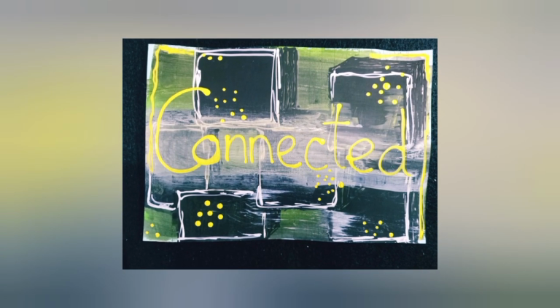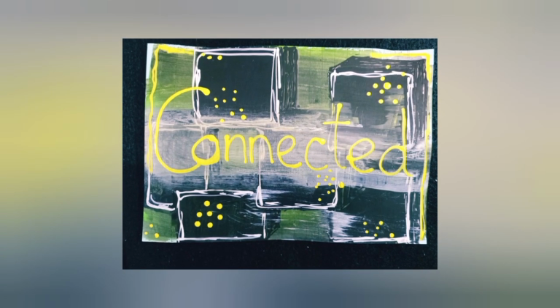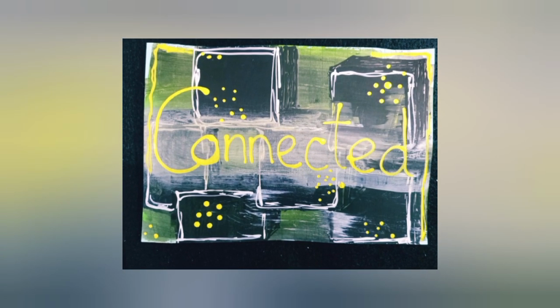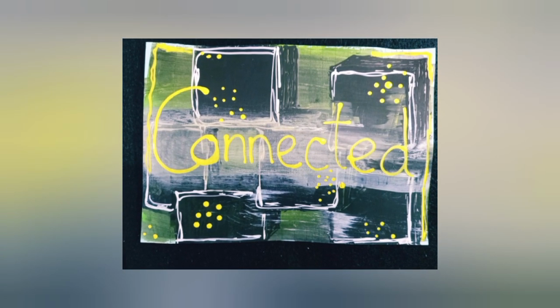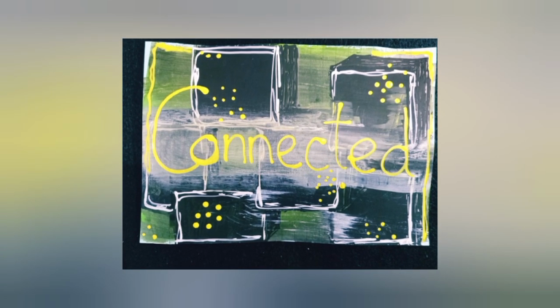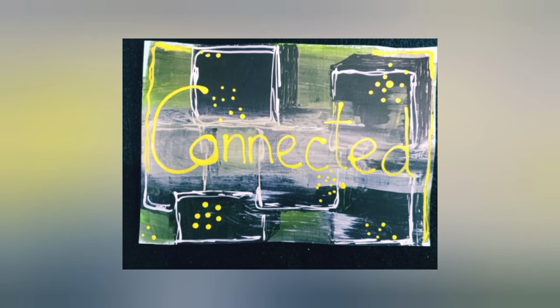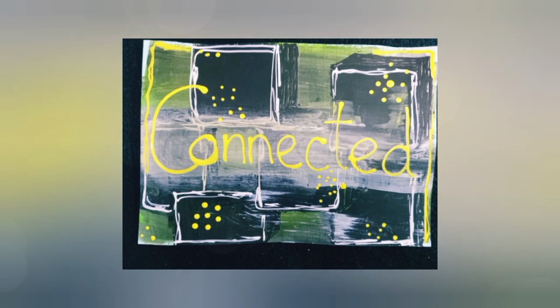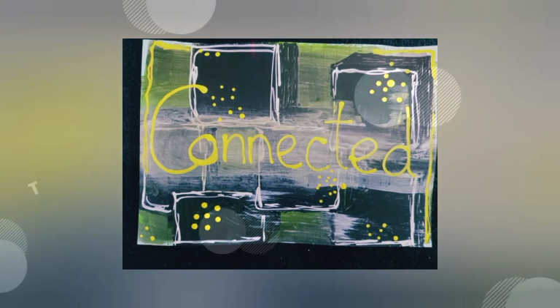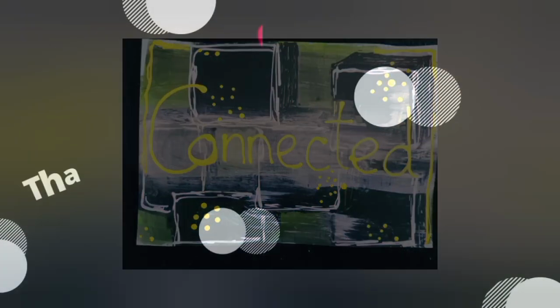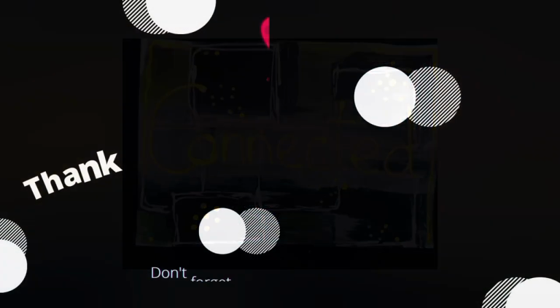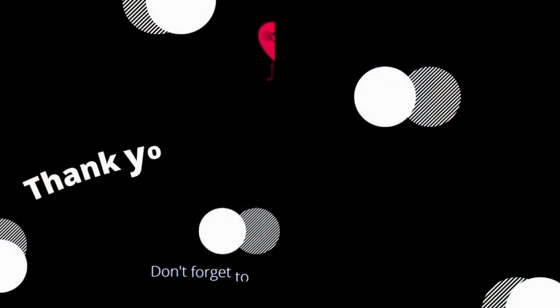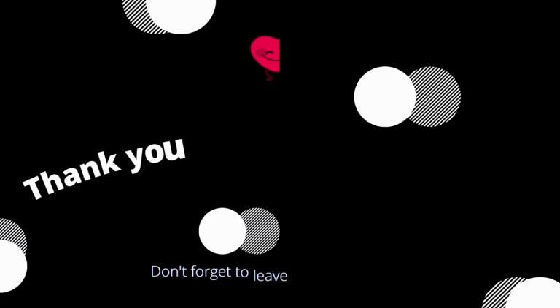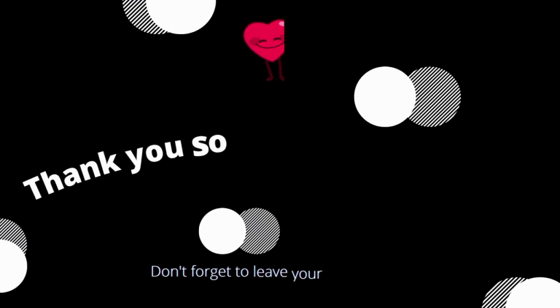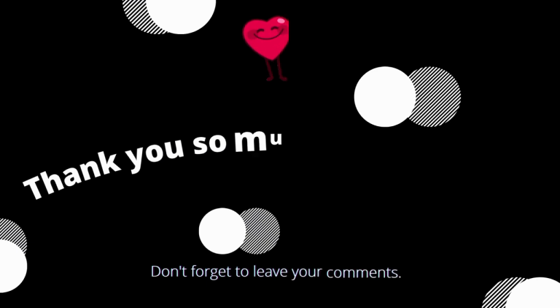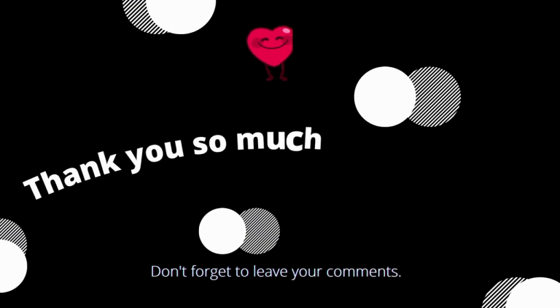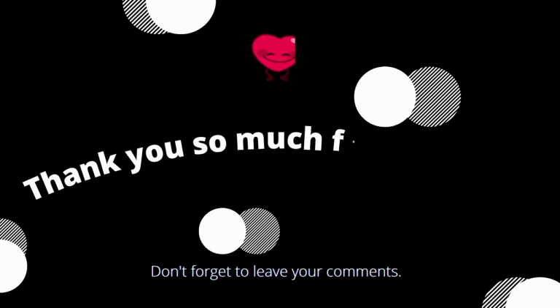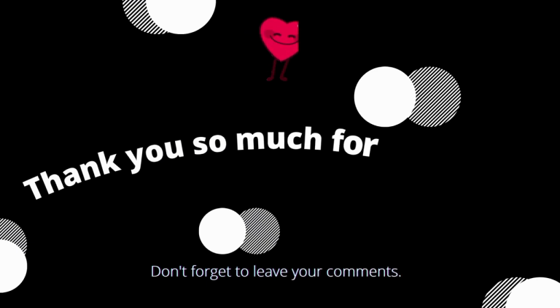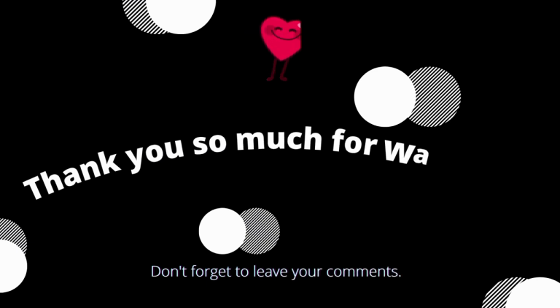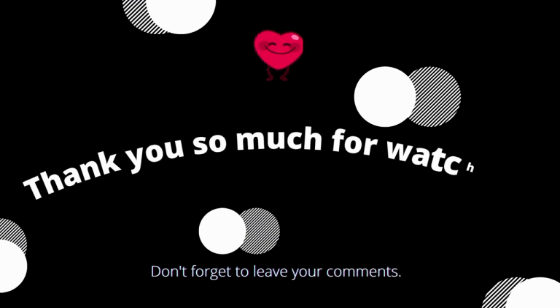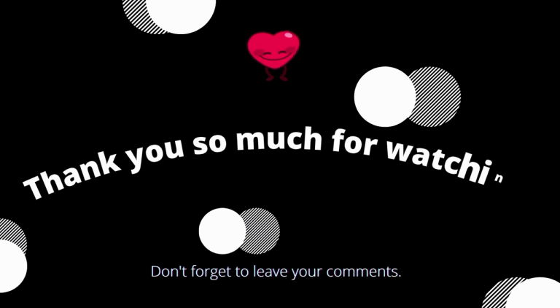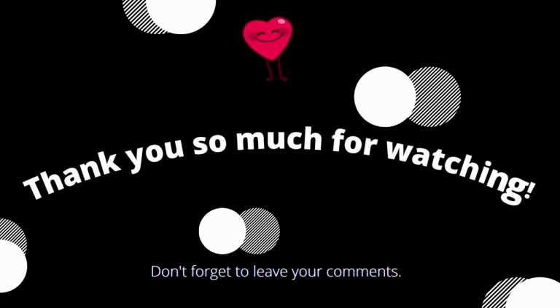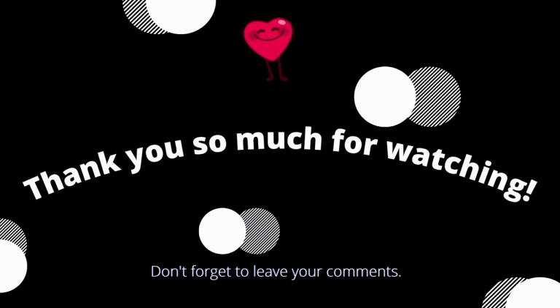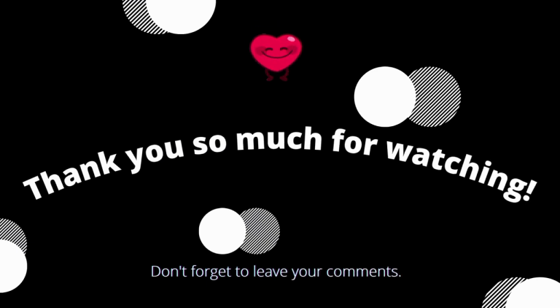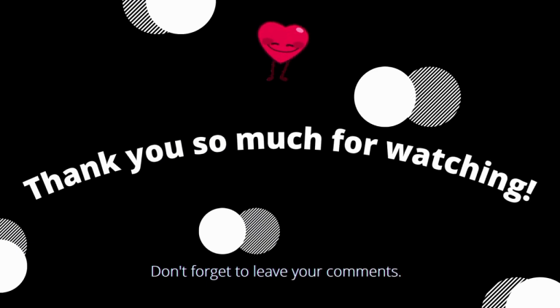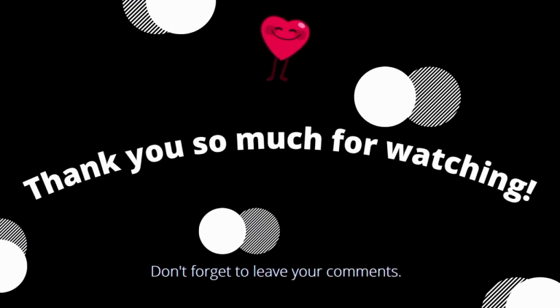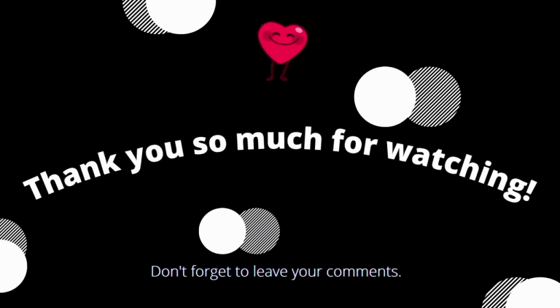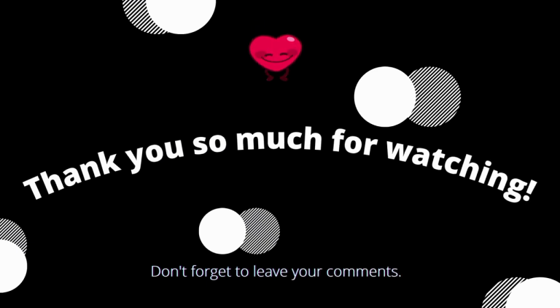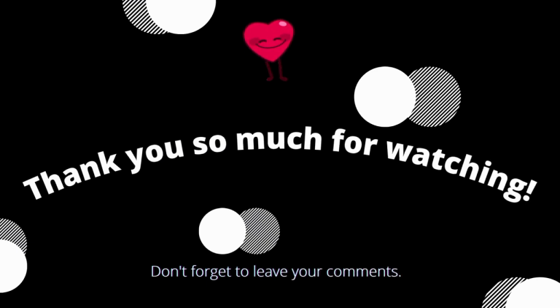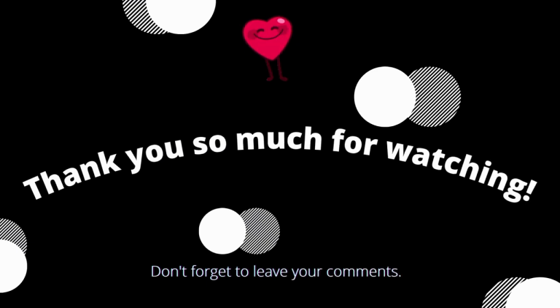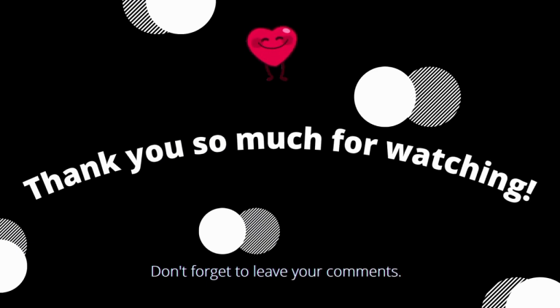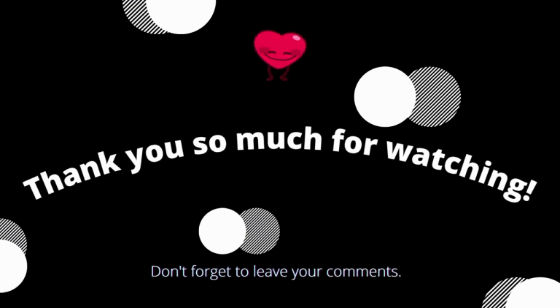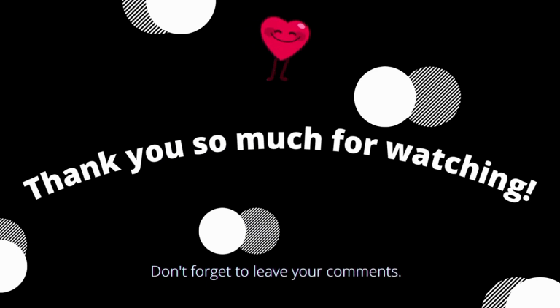We're connected. I'll see you for day four — thank you so much for watching, as always. Bye!